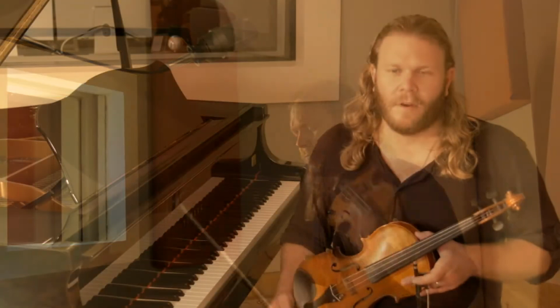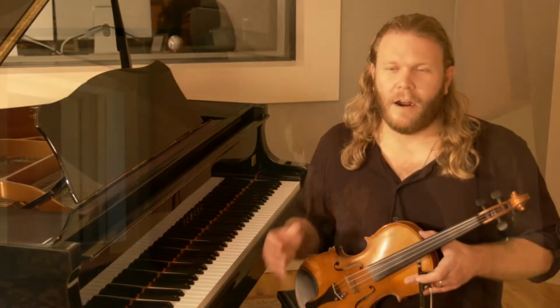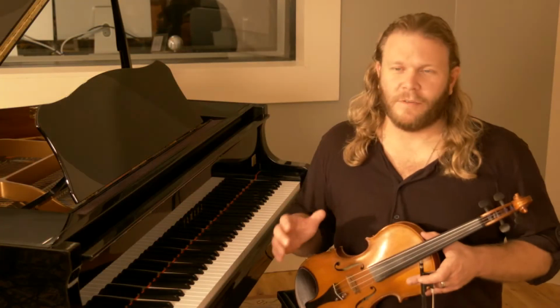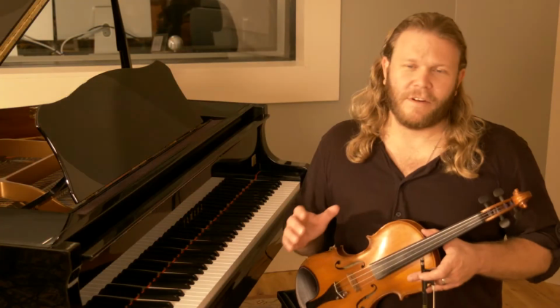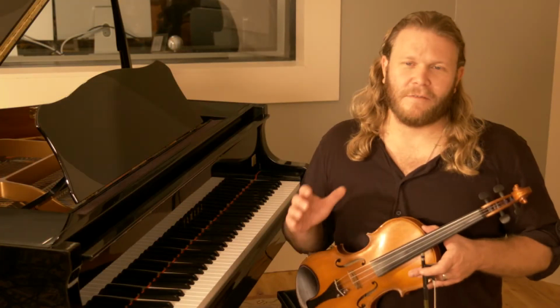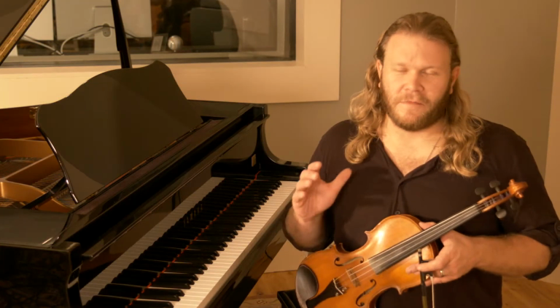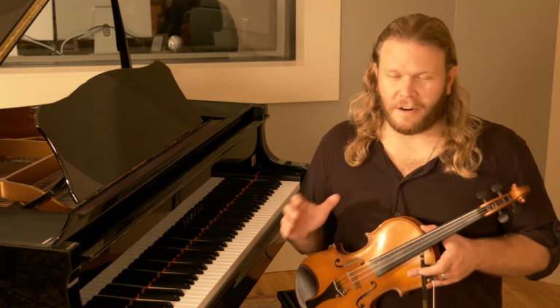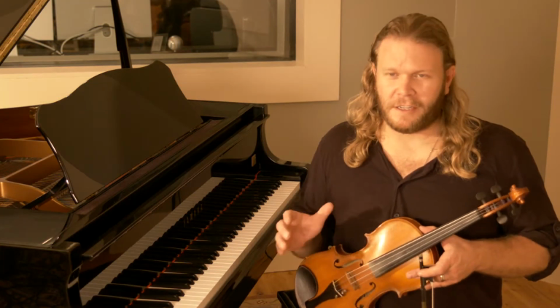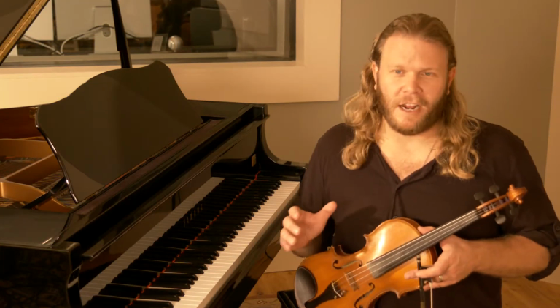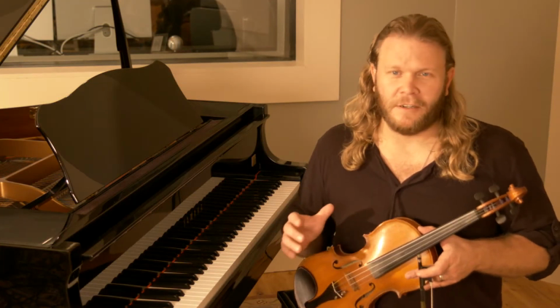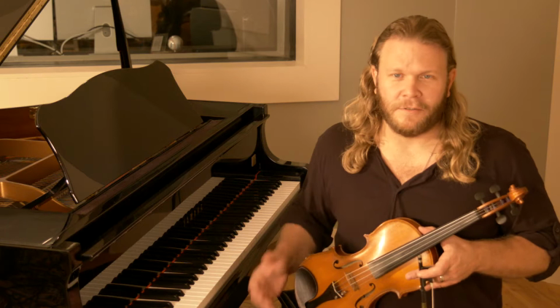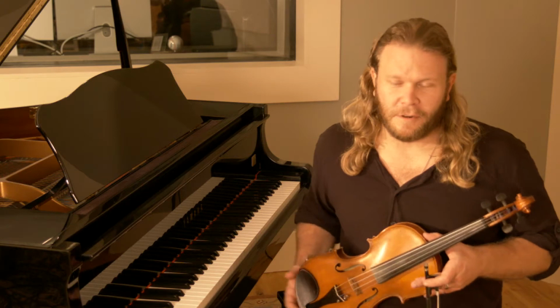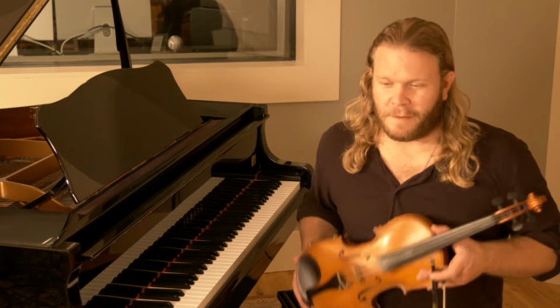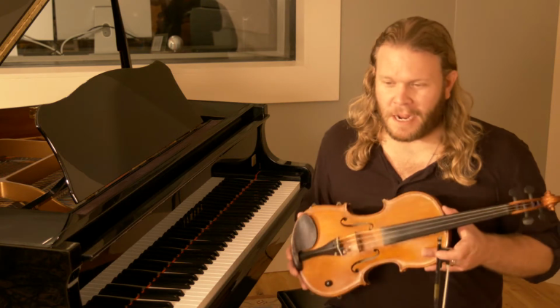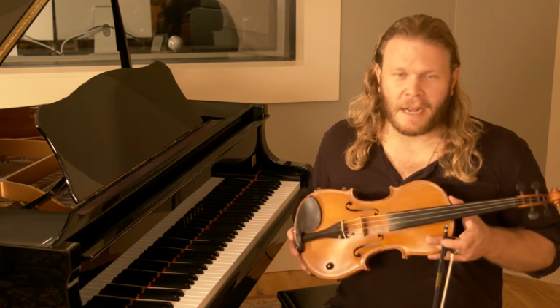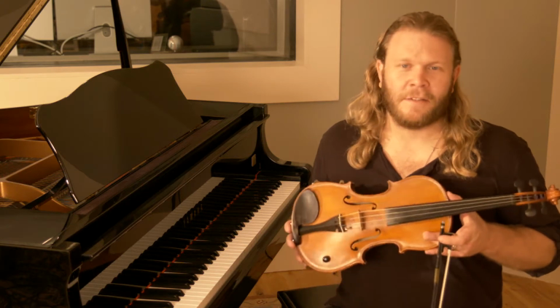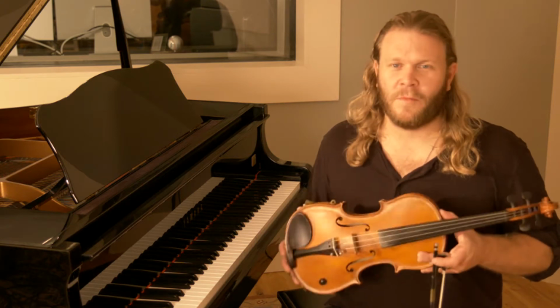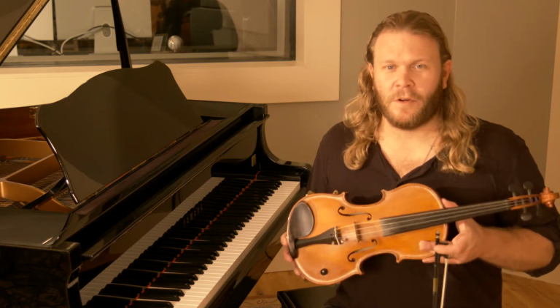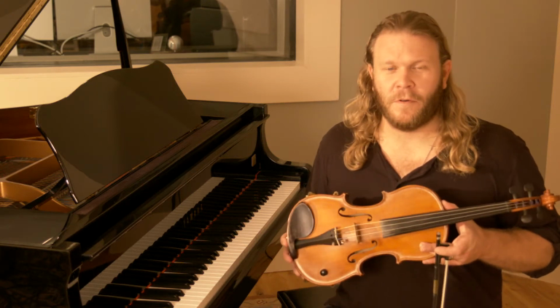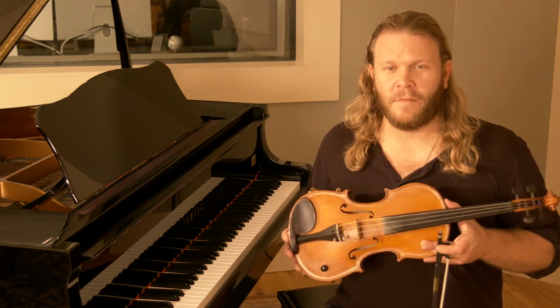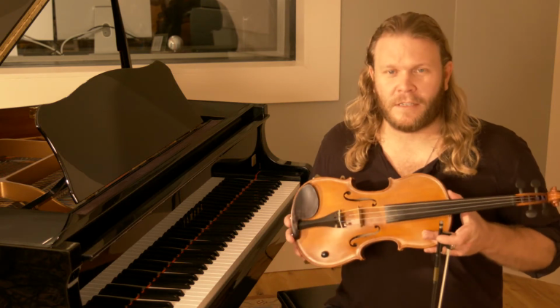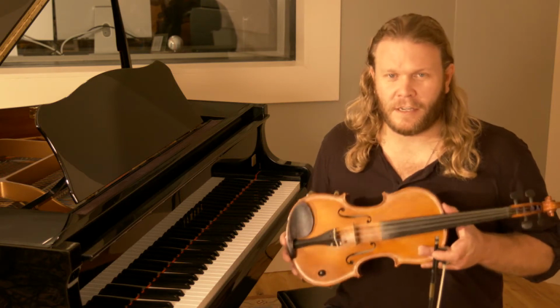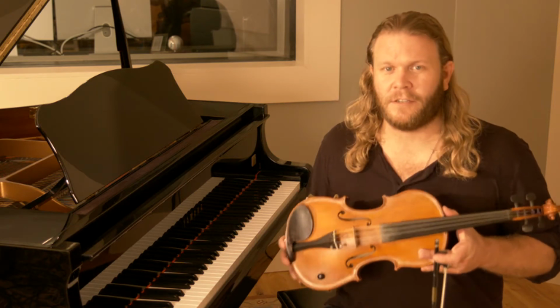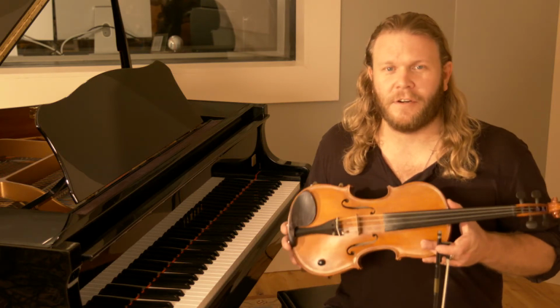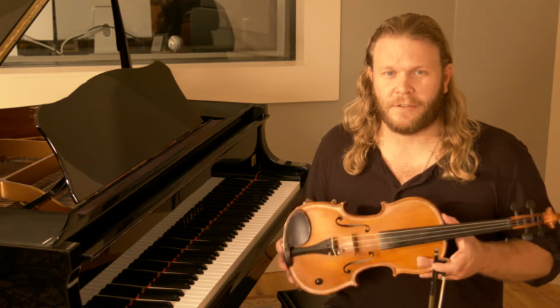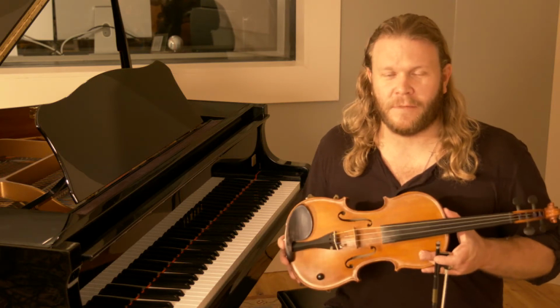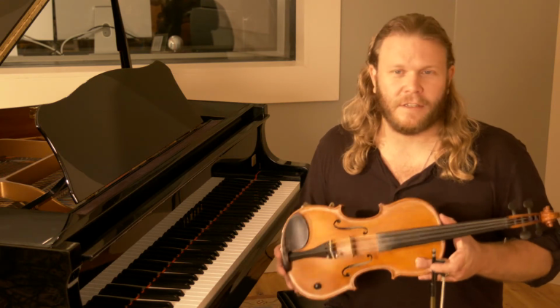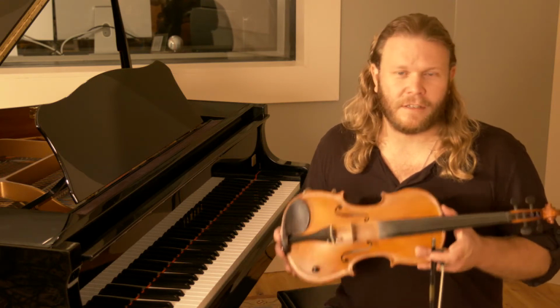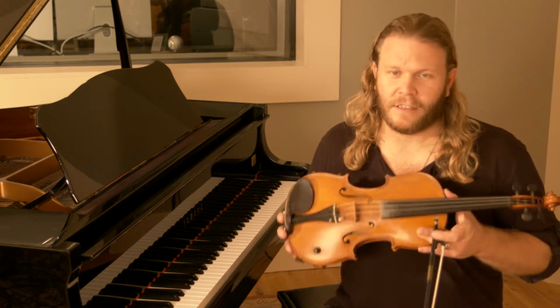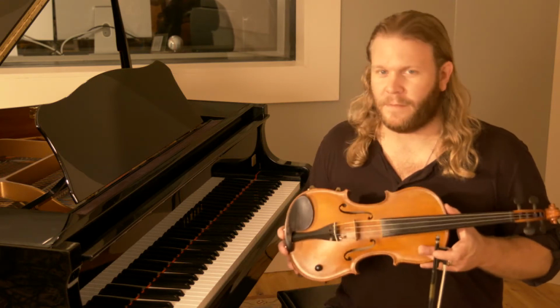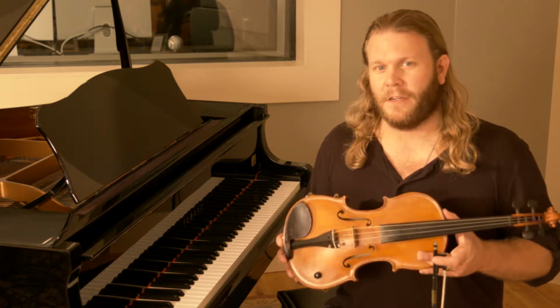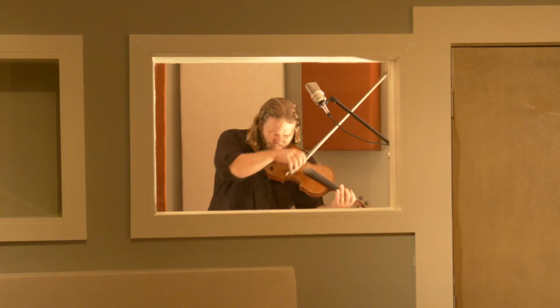Alright, so we've got some very exciting news. In my hands I'm holding one of my signature instruments. This is the Tippecanoe.